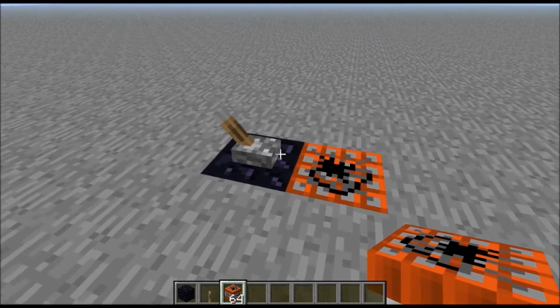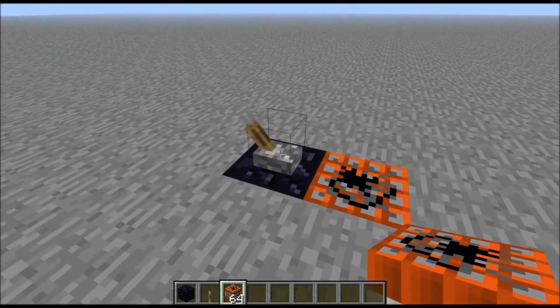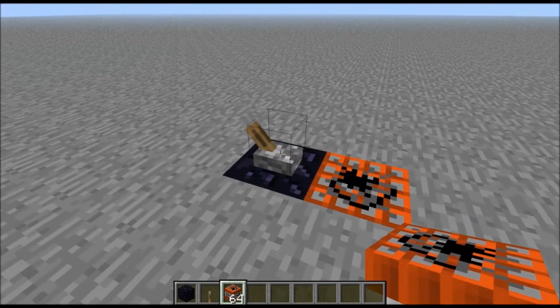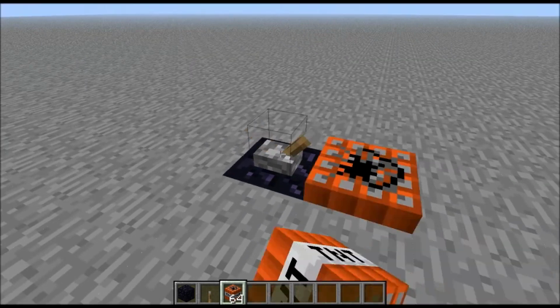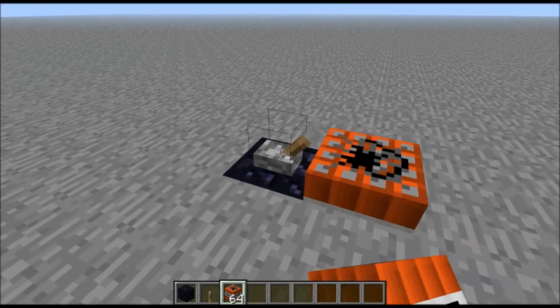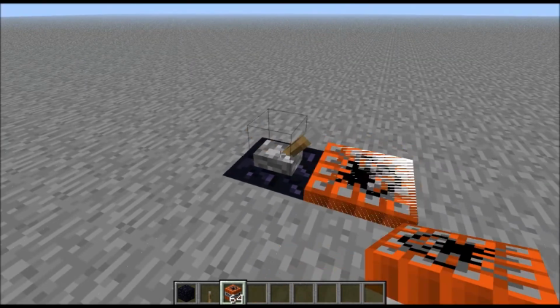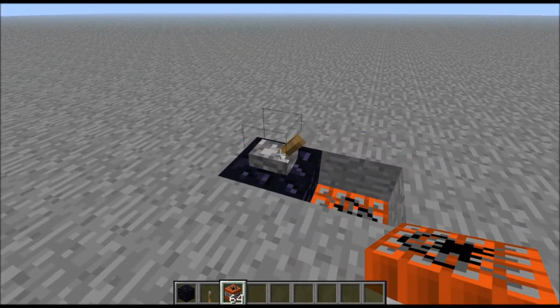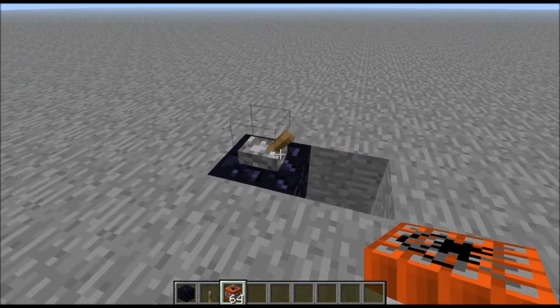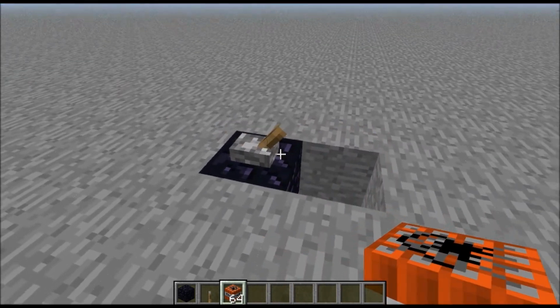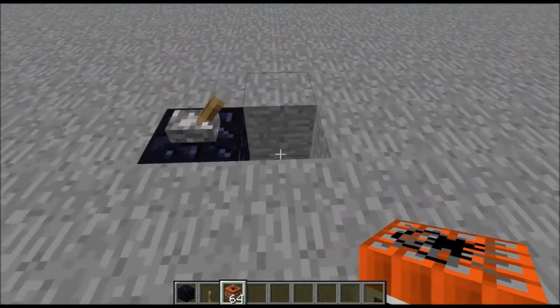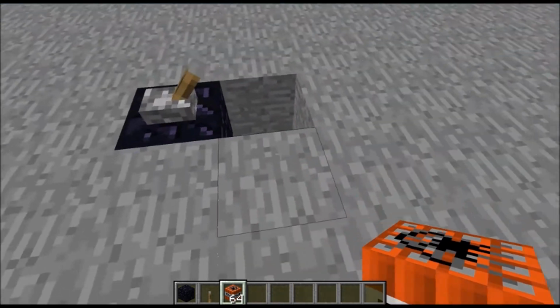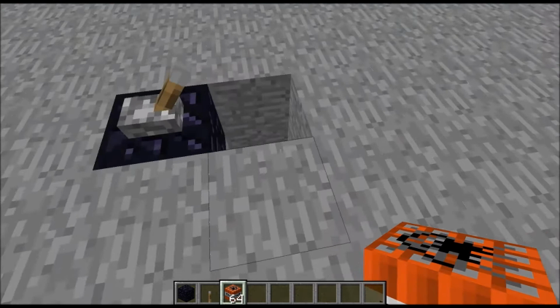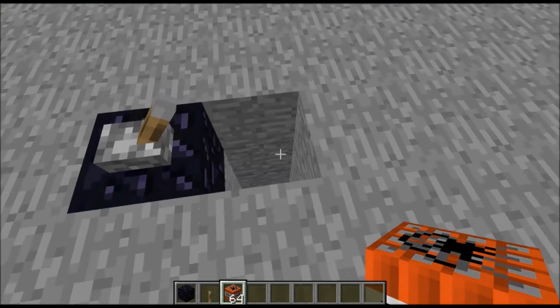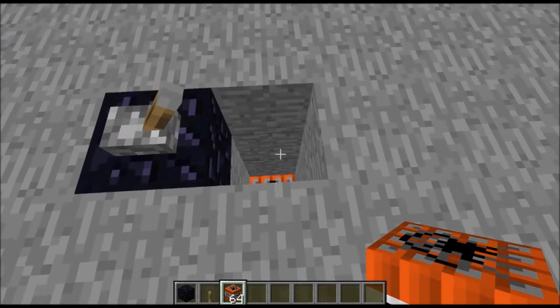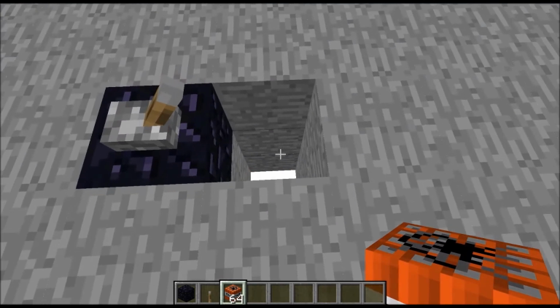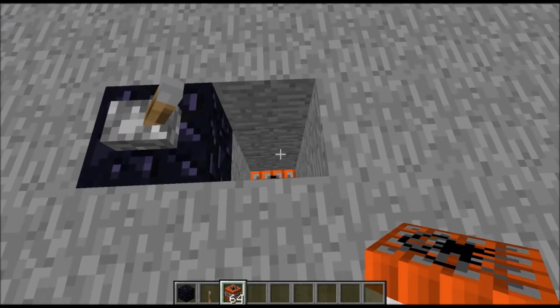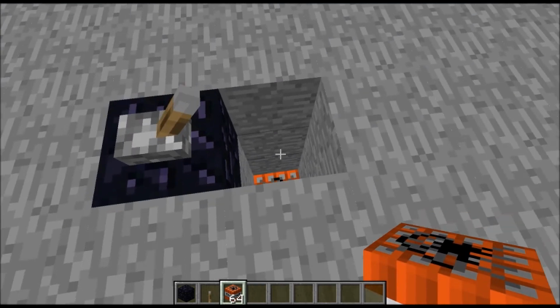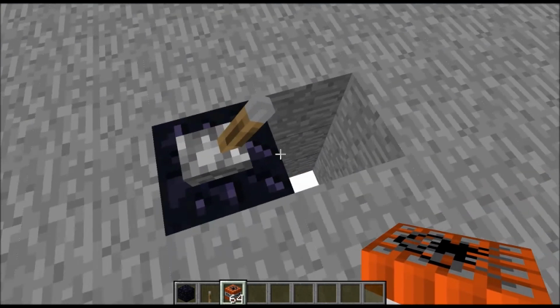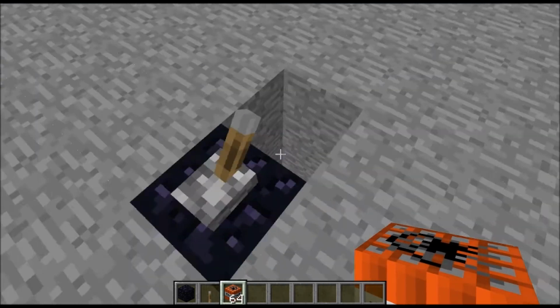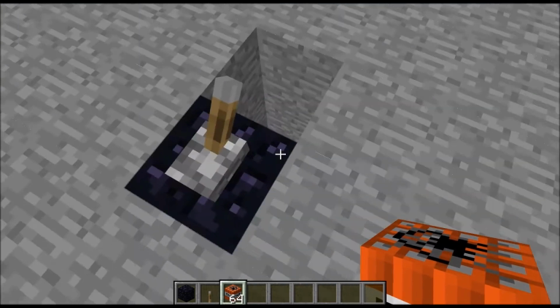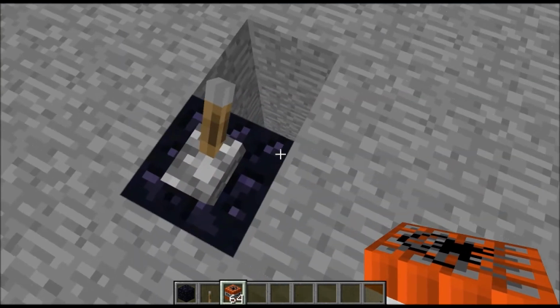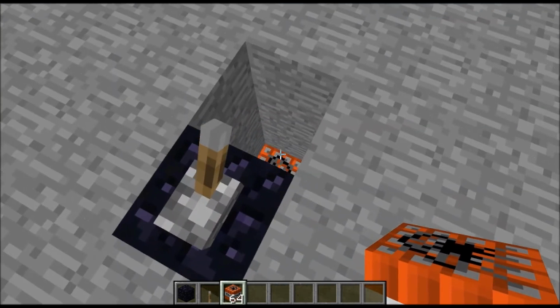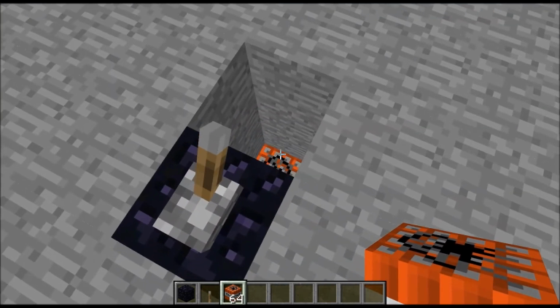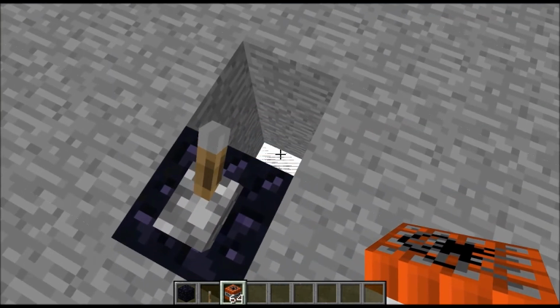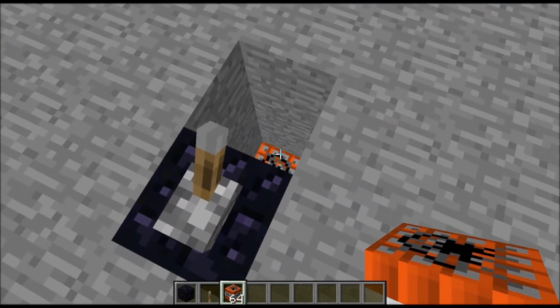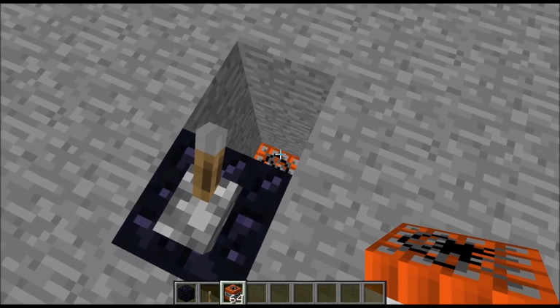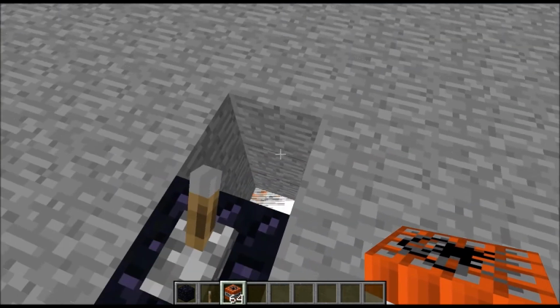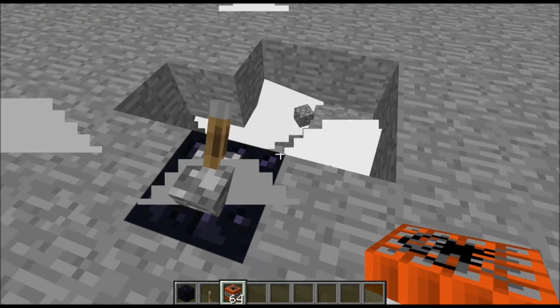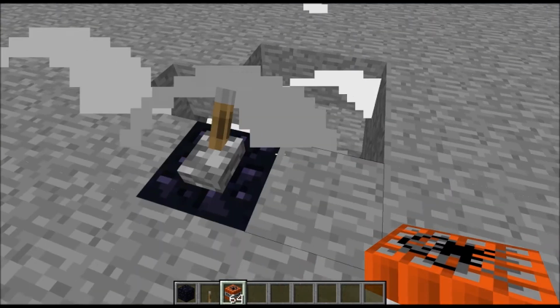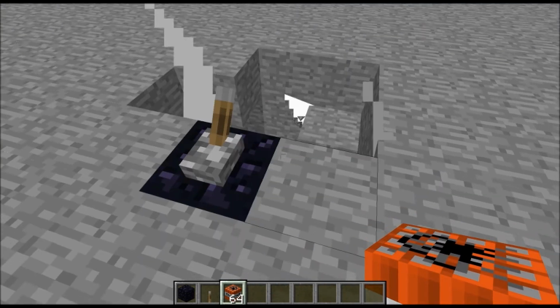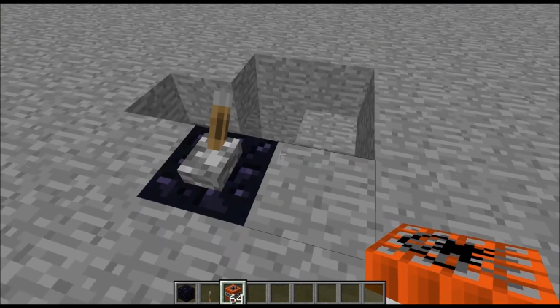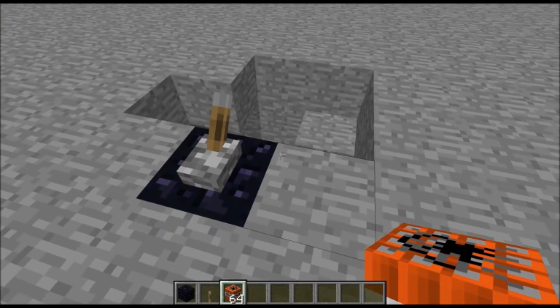You'll place TNT here and hit your lever, let it fall, and when it falls it will blow up.